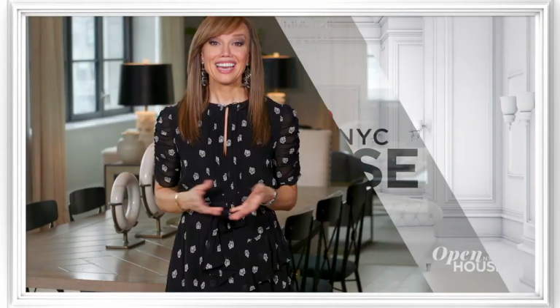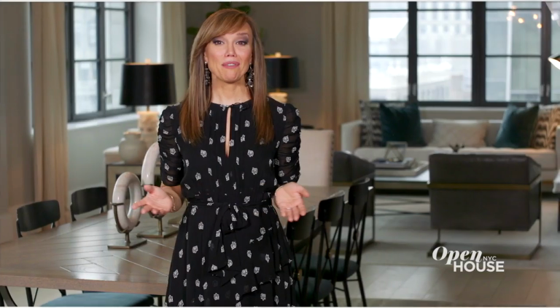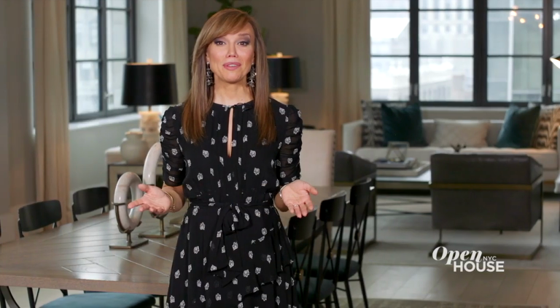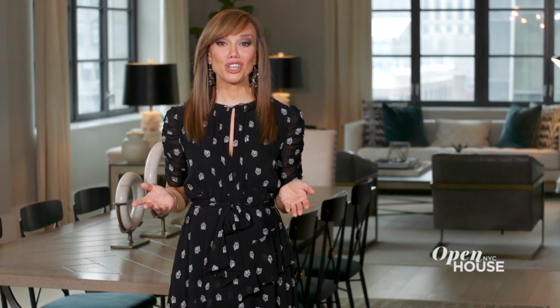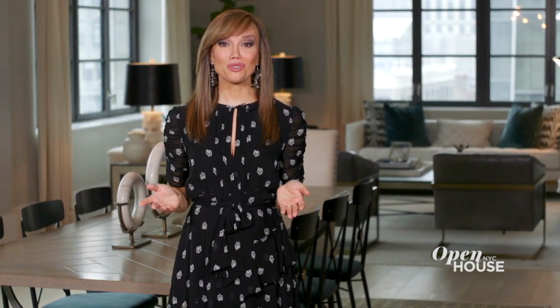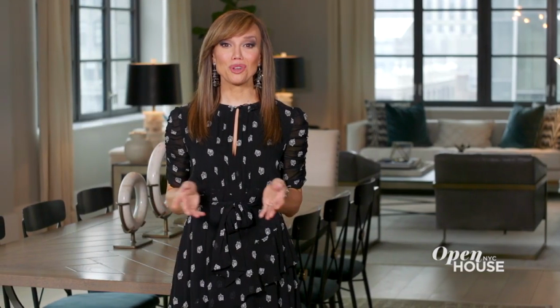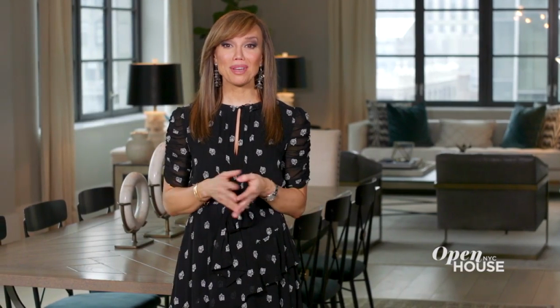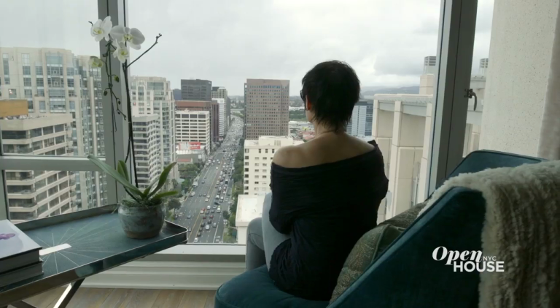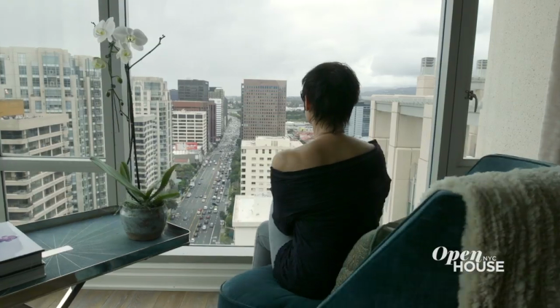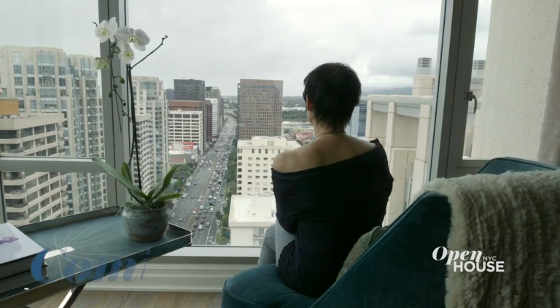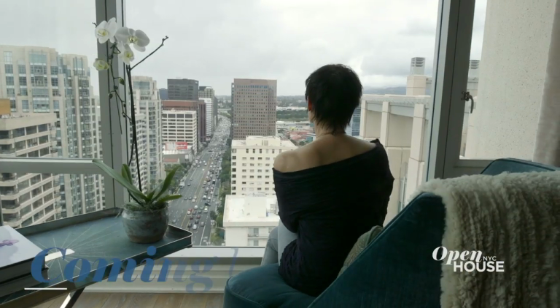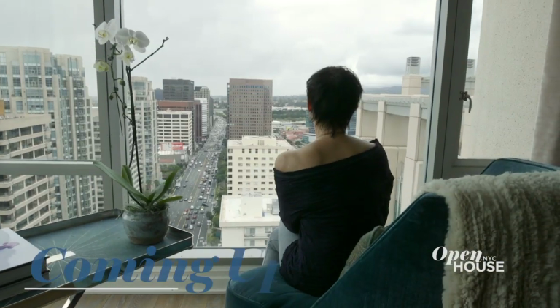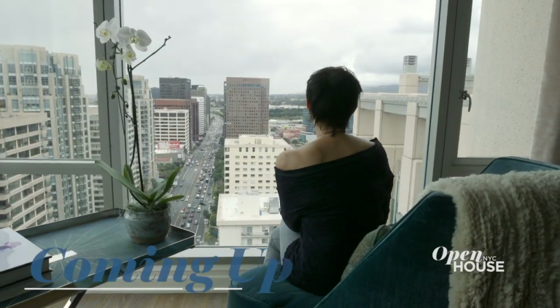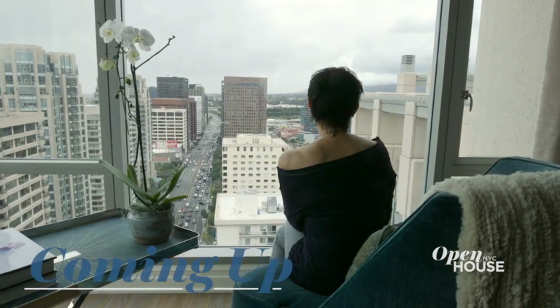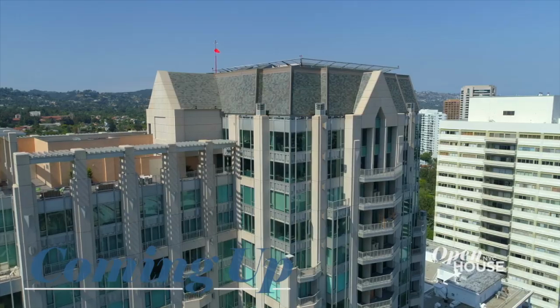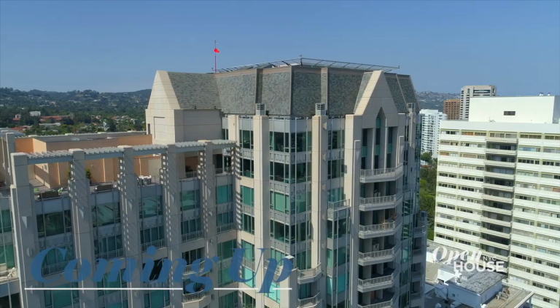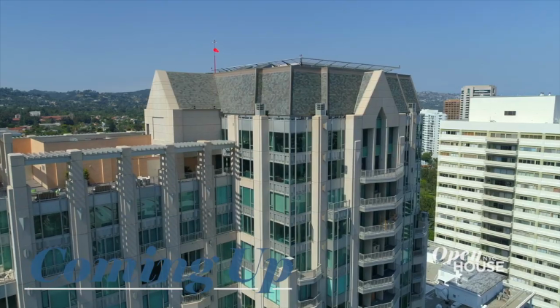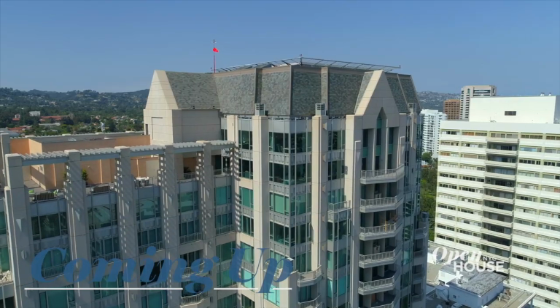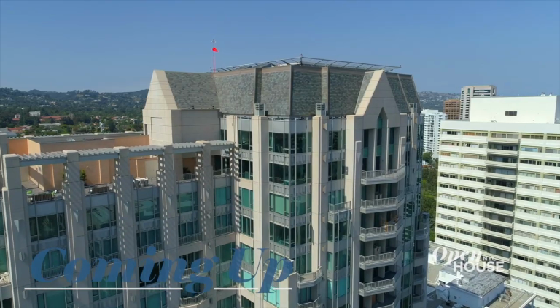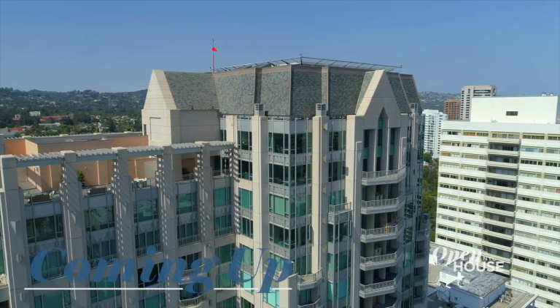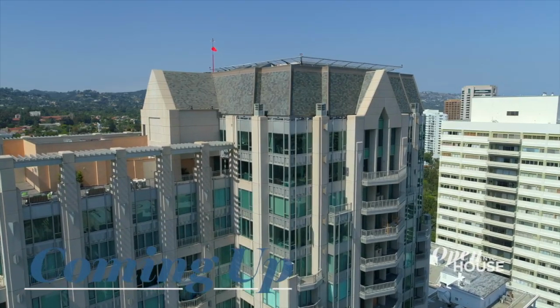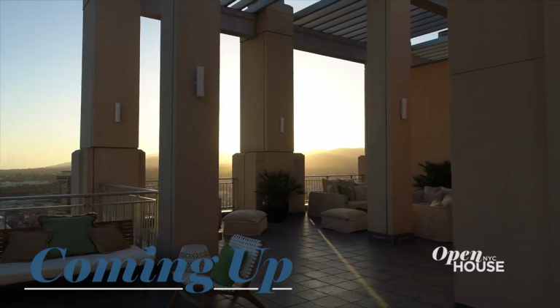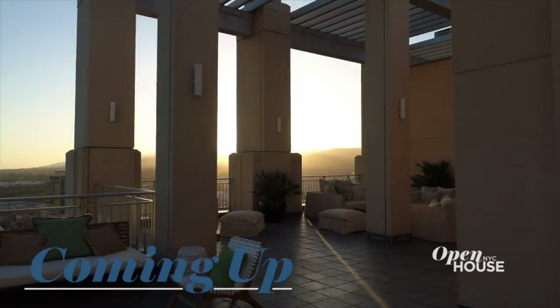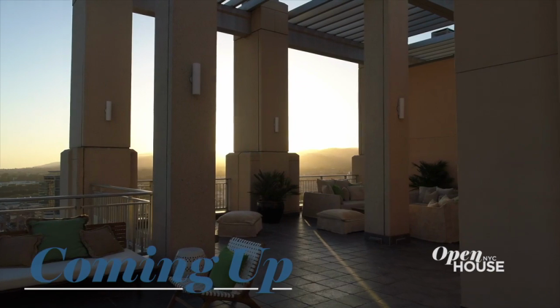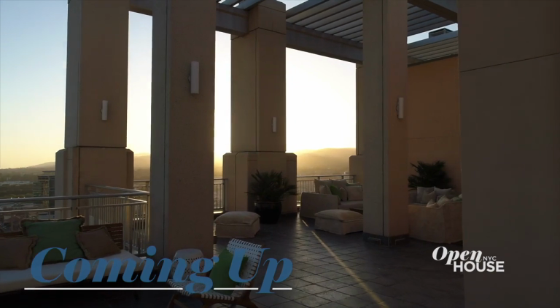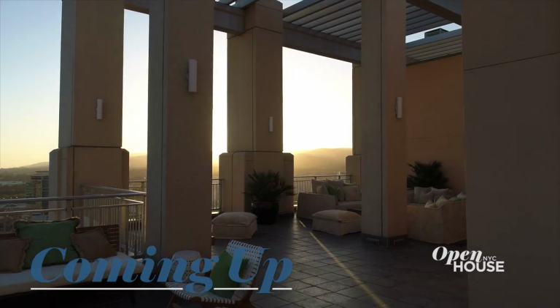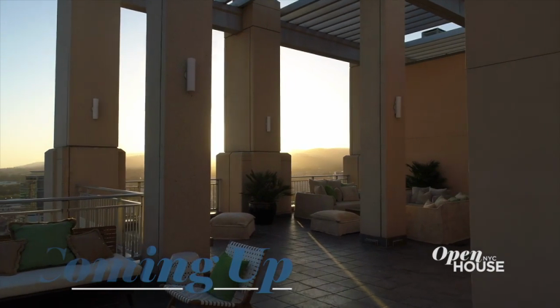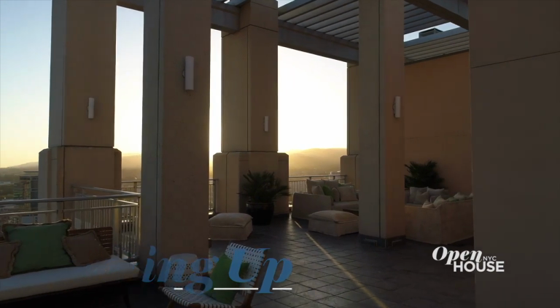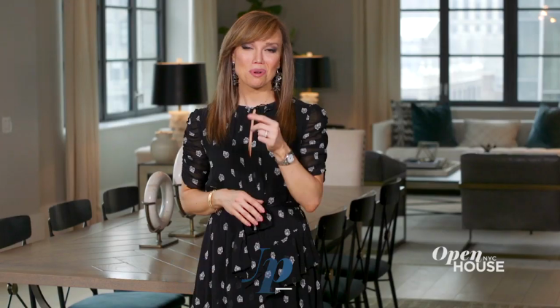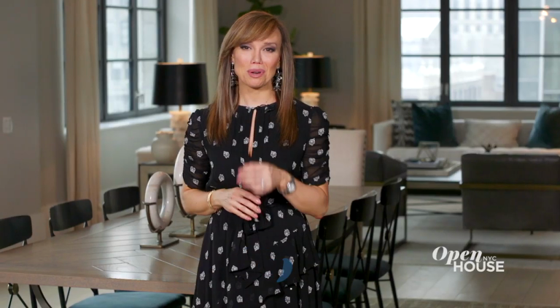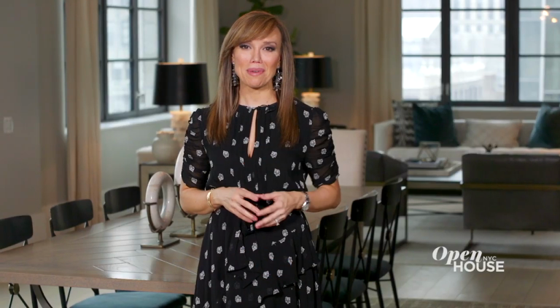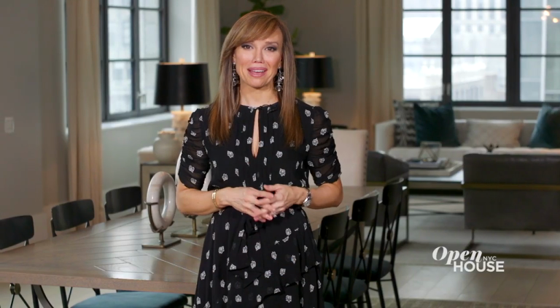Penthouse A at London Terrace Towers. I hope you've had as much fun as I have. Coming up in just a few minutes, we're taking it to the top with Penthouse Living, Cali style. We'll be right back.